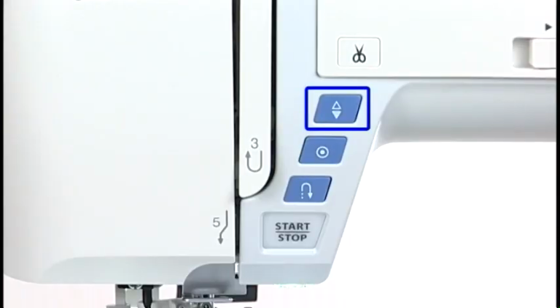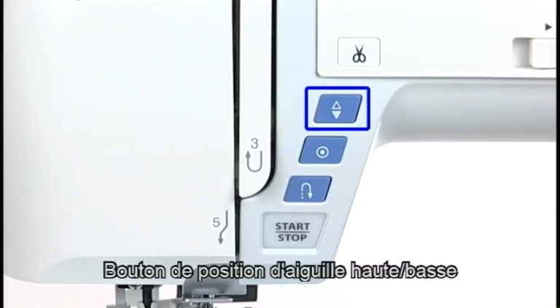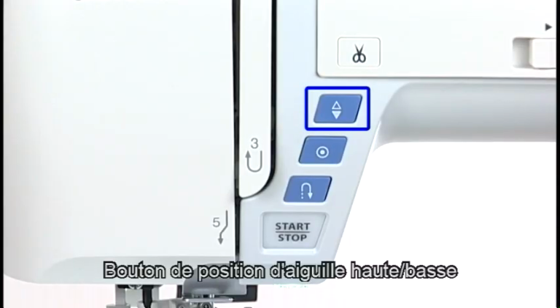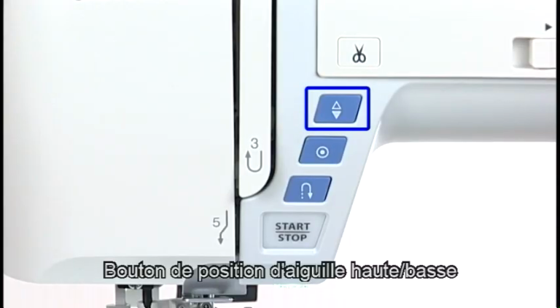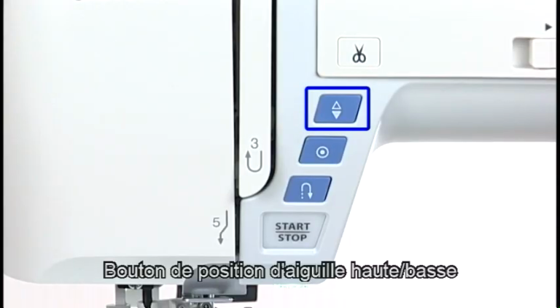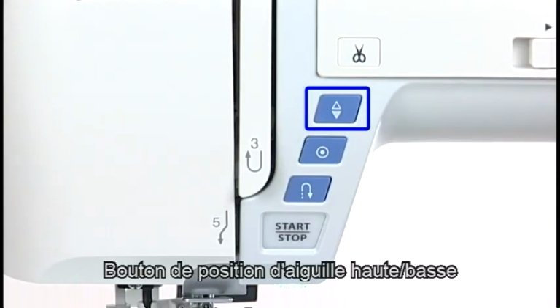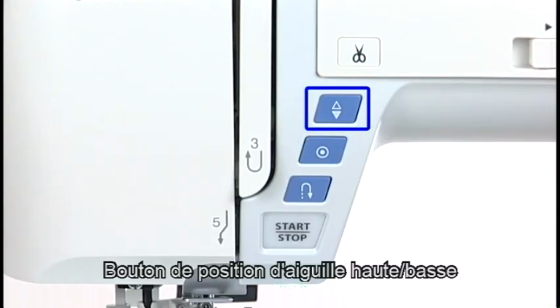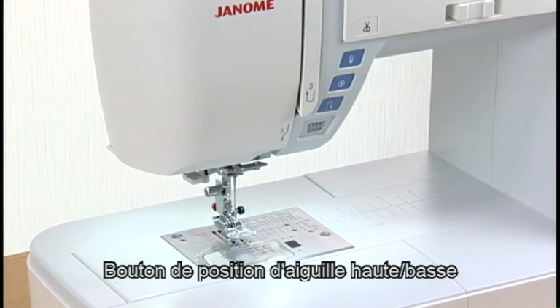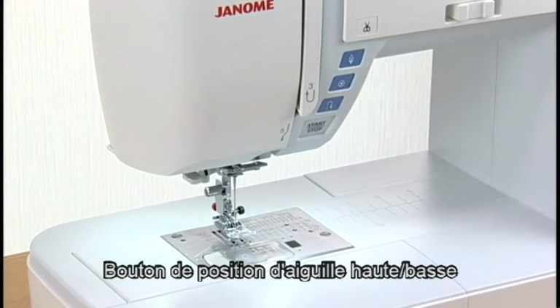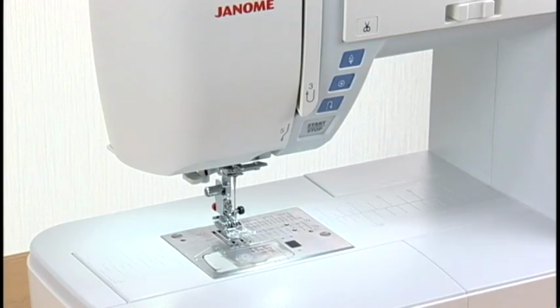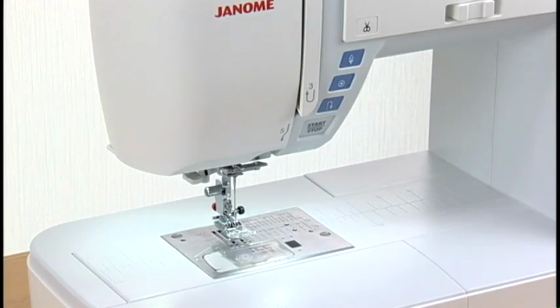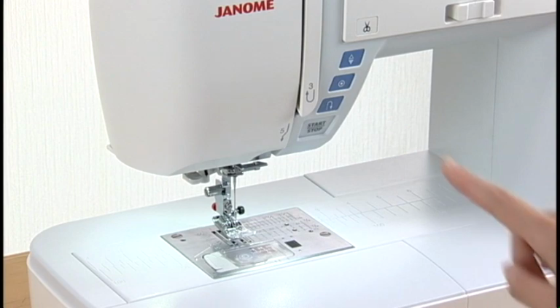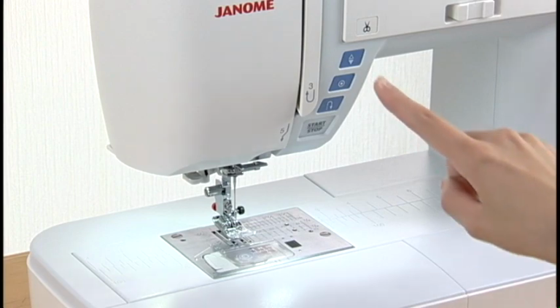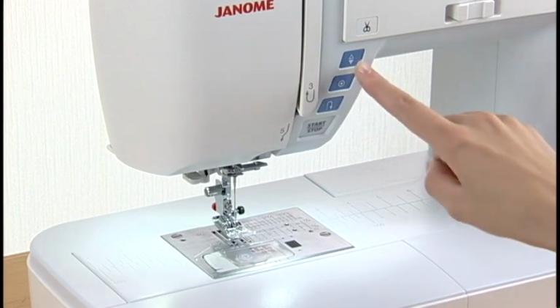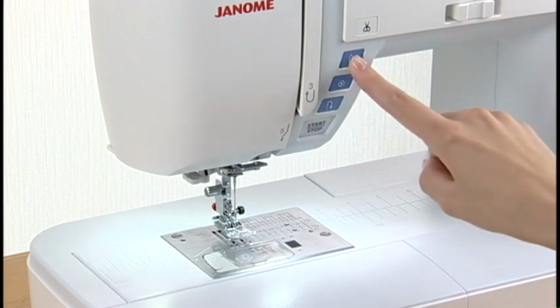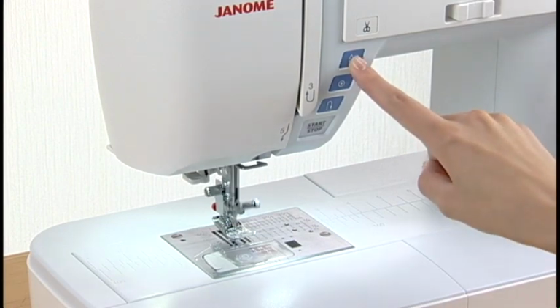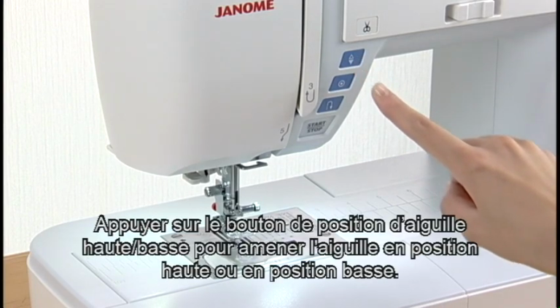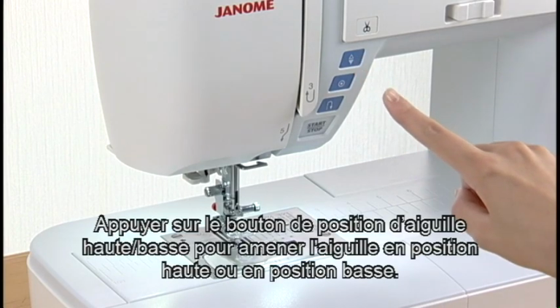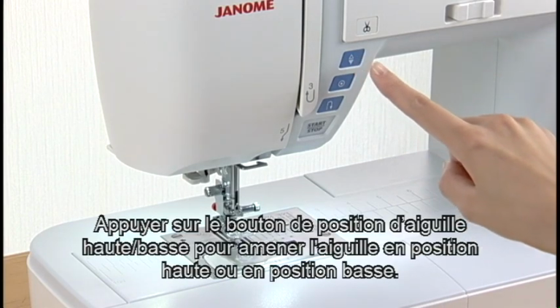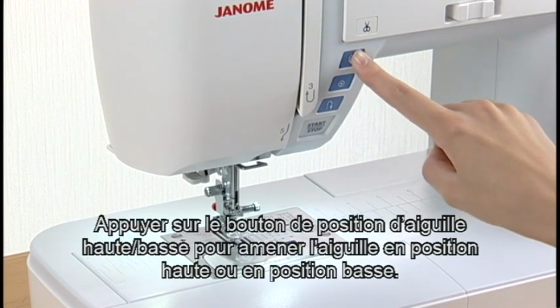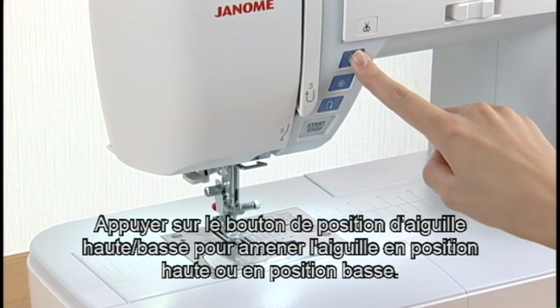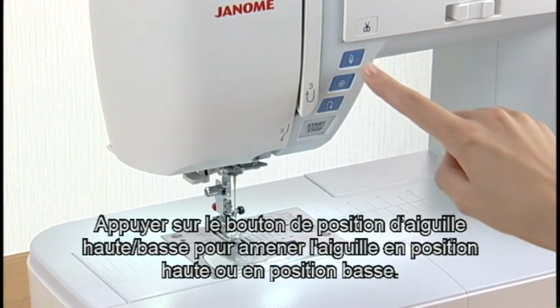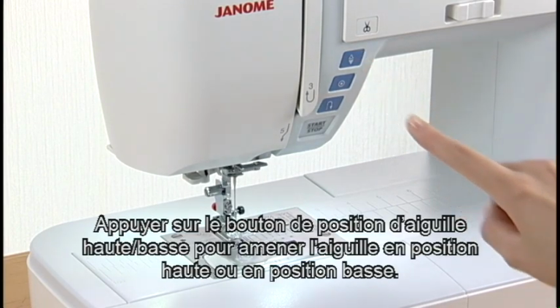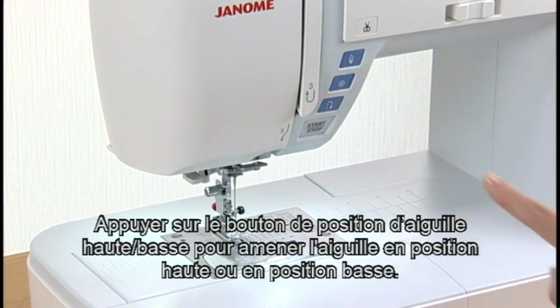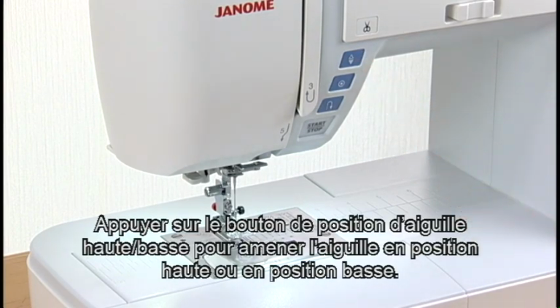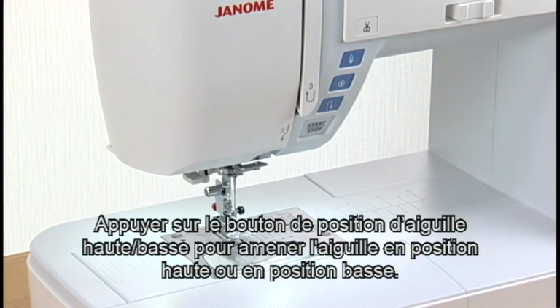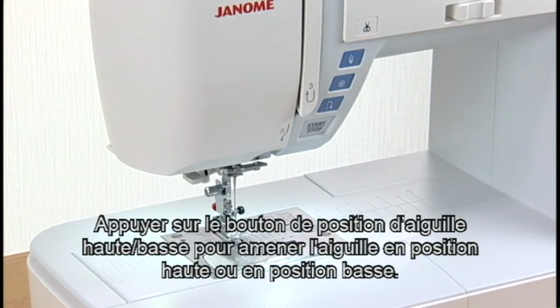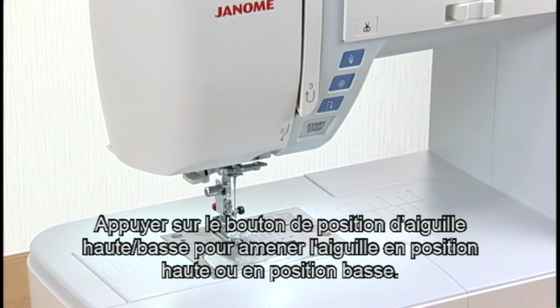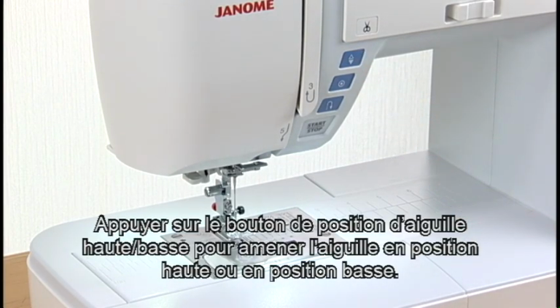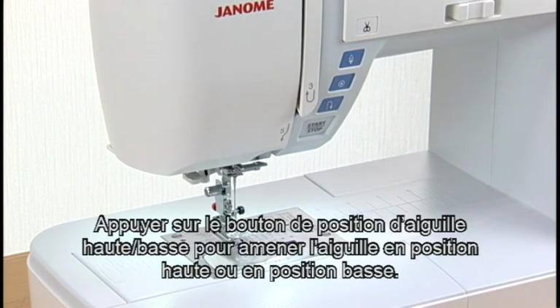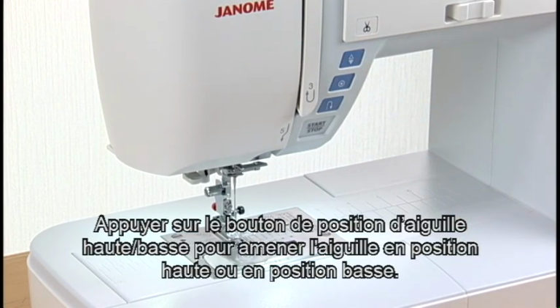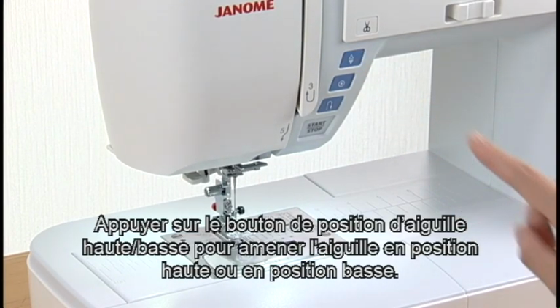Needle Up-Down Button. Press the Needle Up-Down Button to bring the needle to the up or down position.